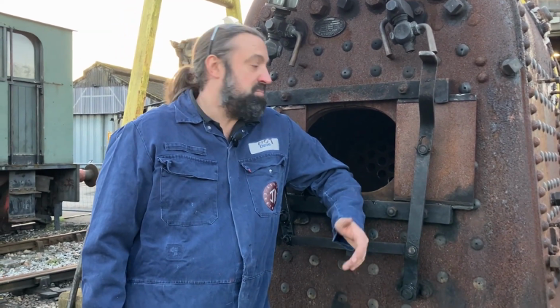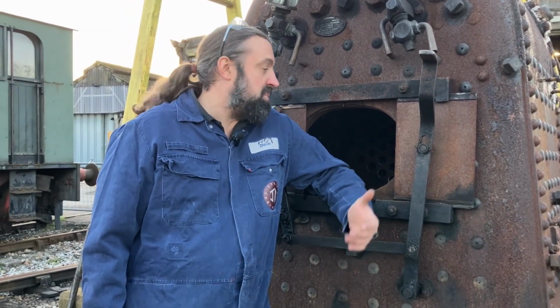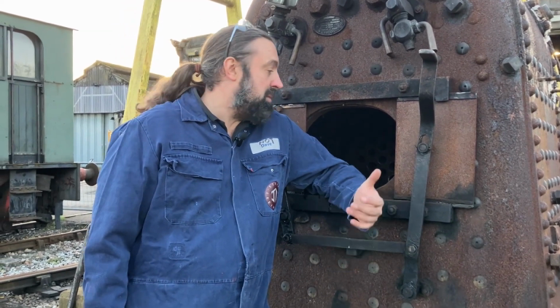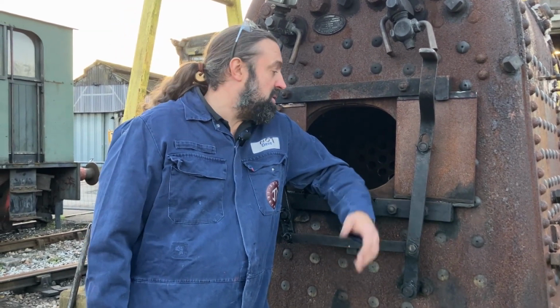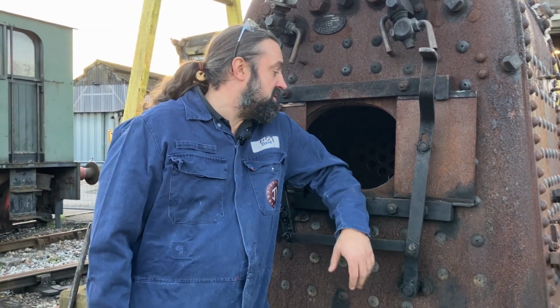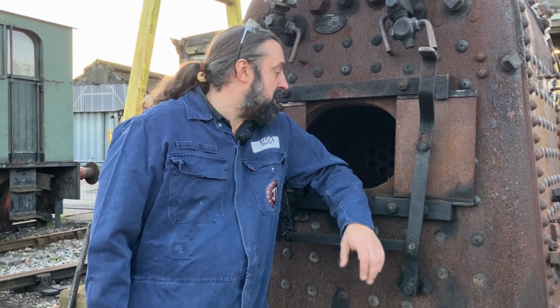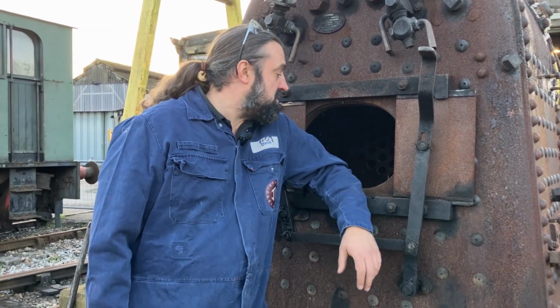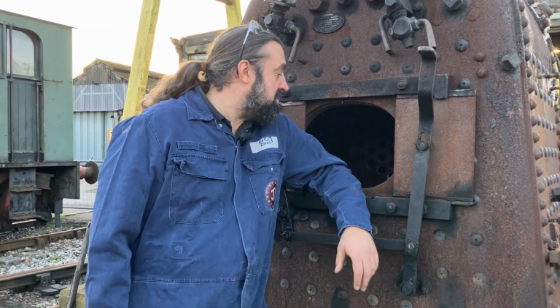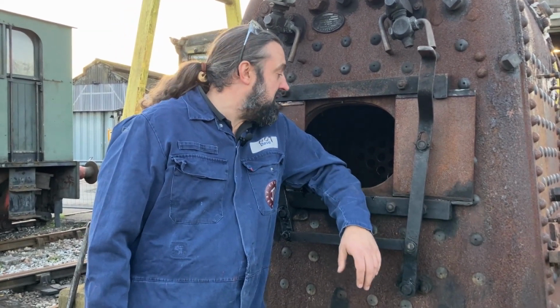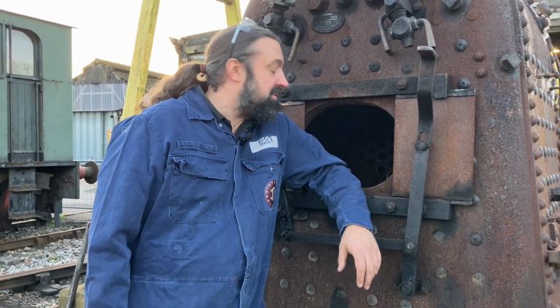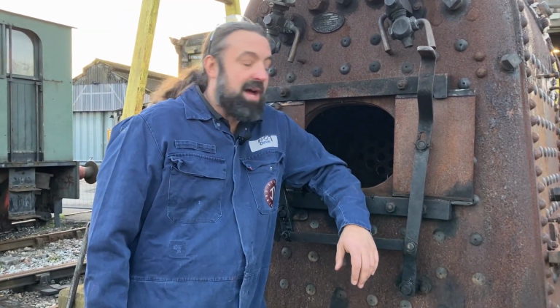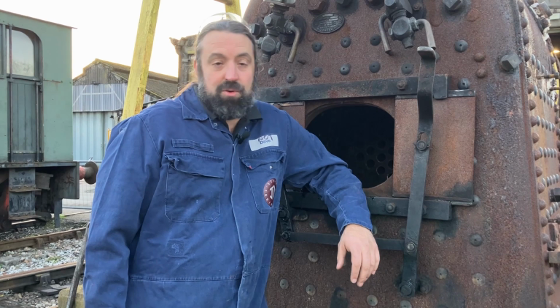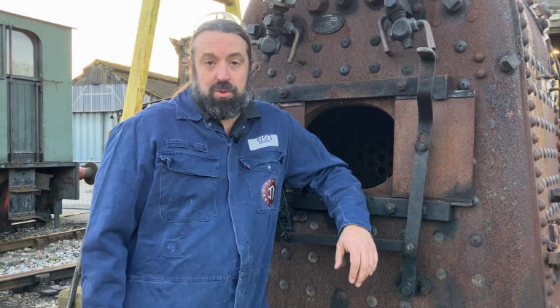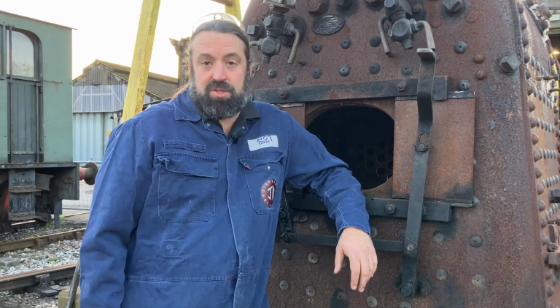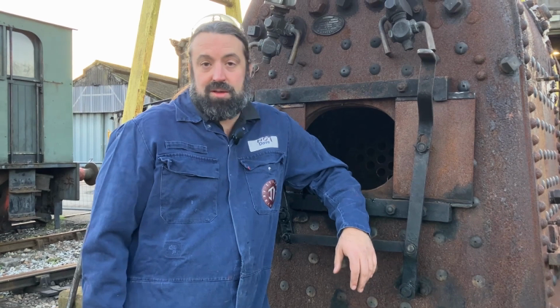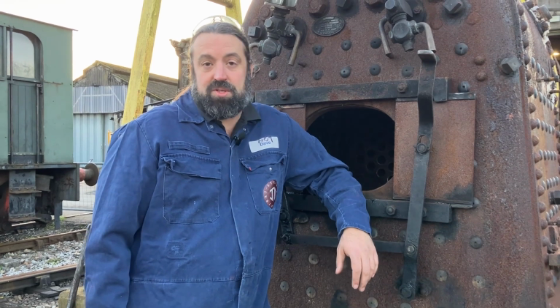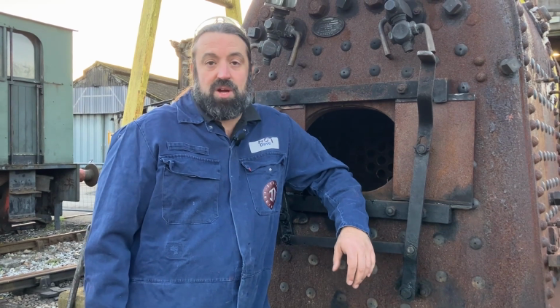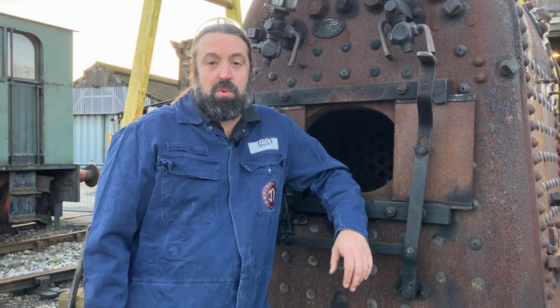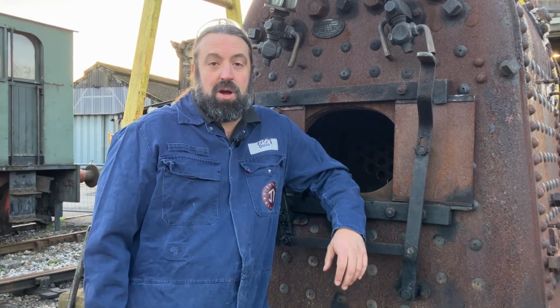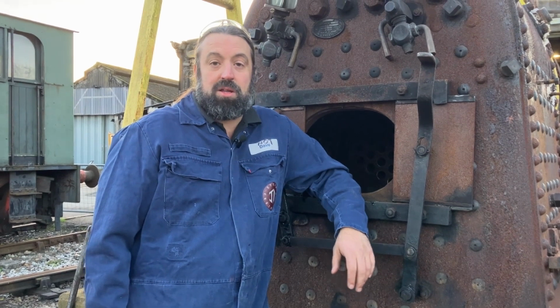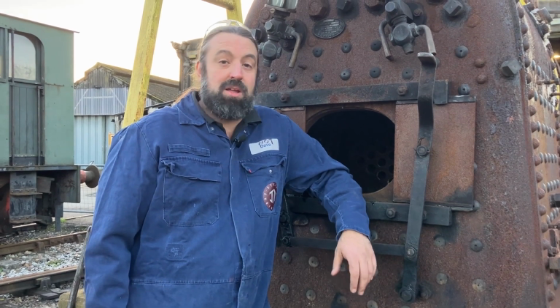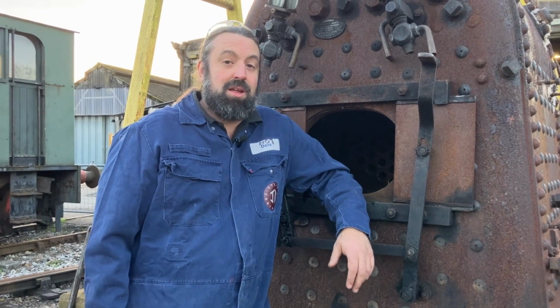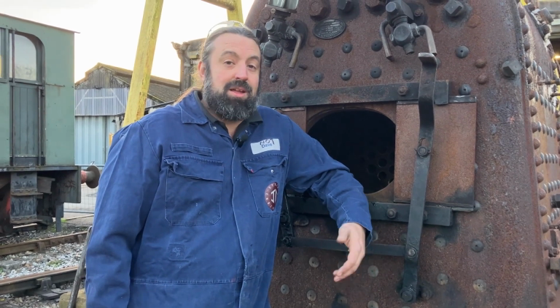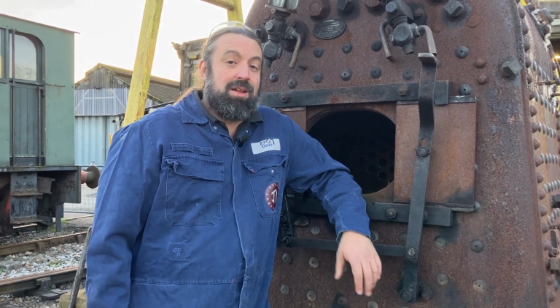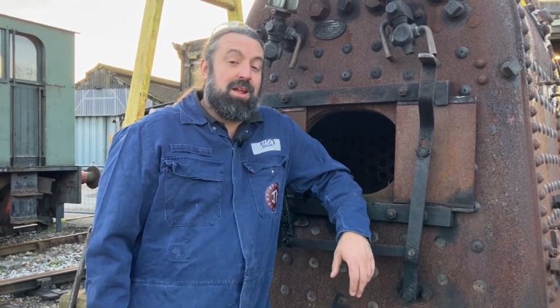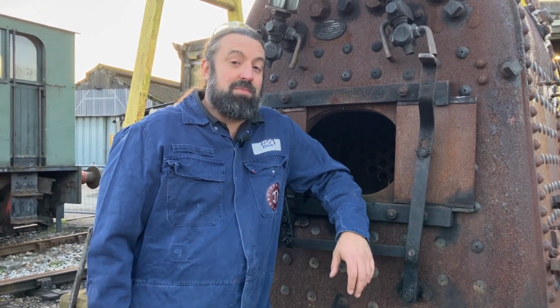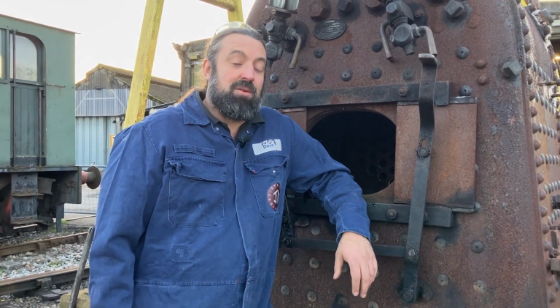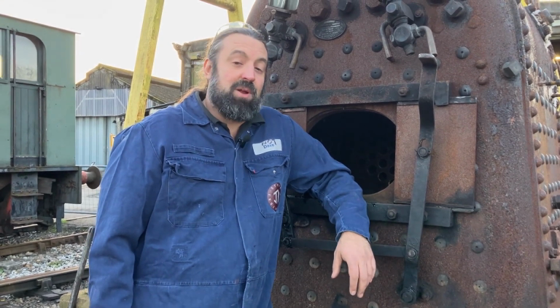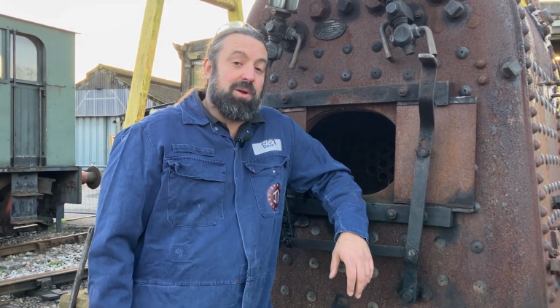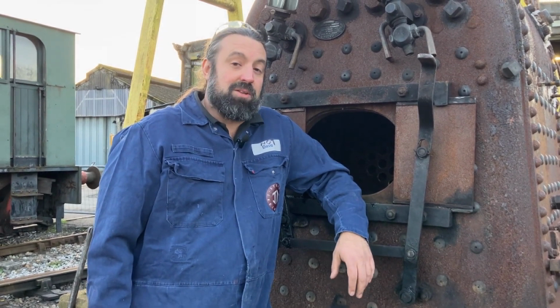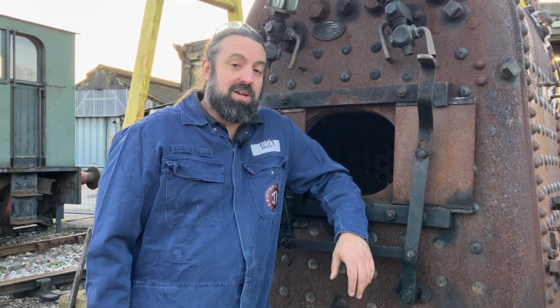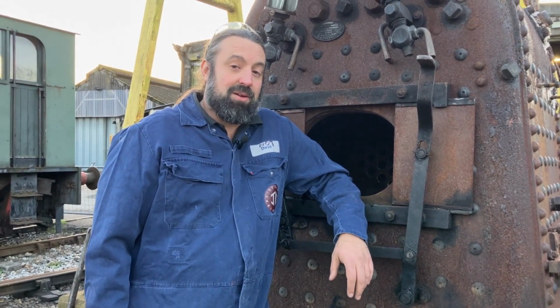The boiler inspector will be here for that of course and give us a scope of work, and then hopefully we're good to go.